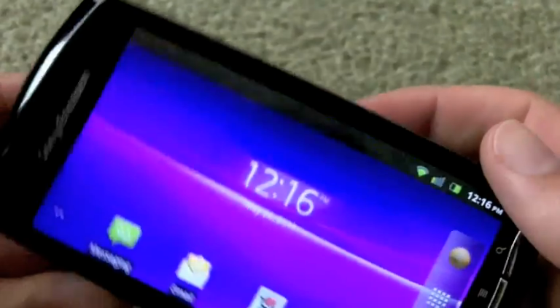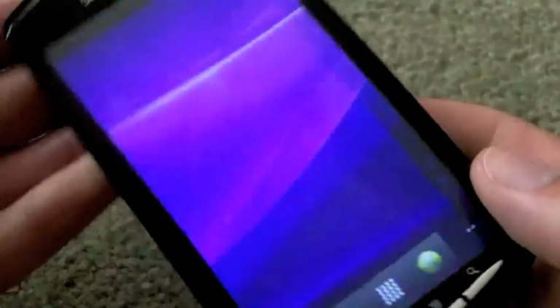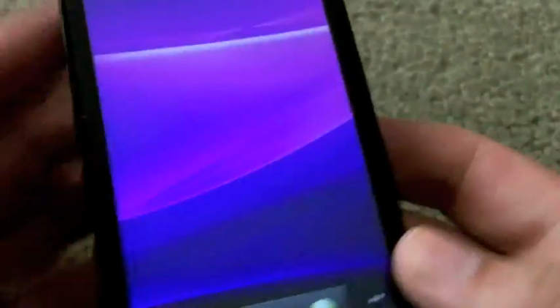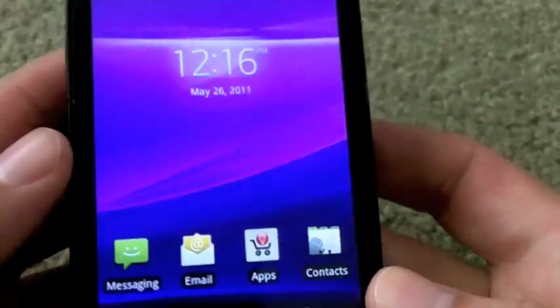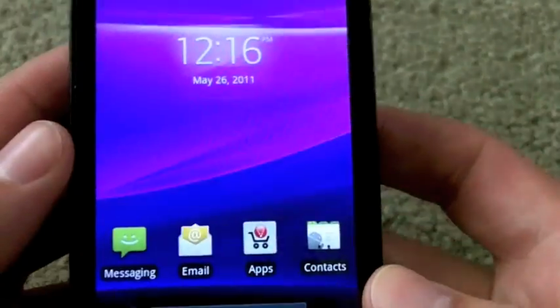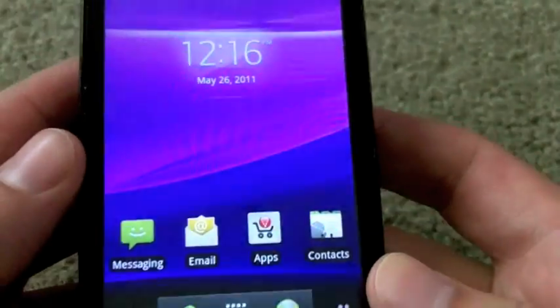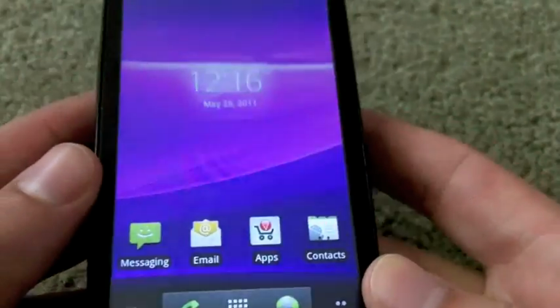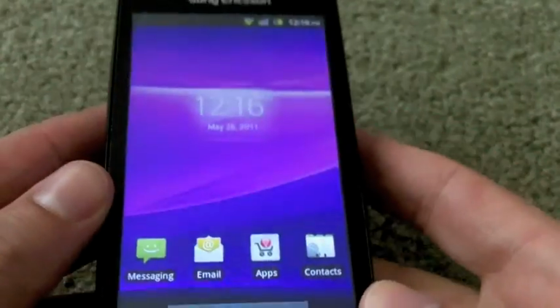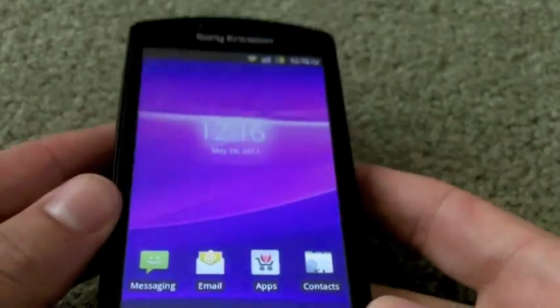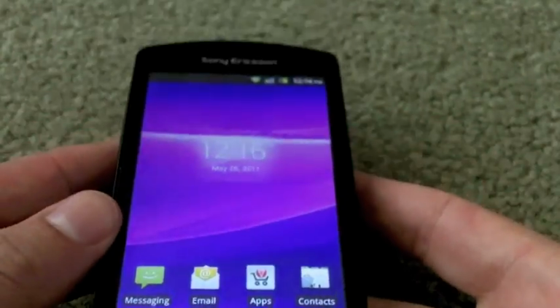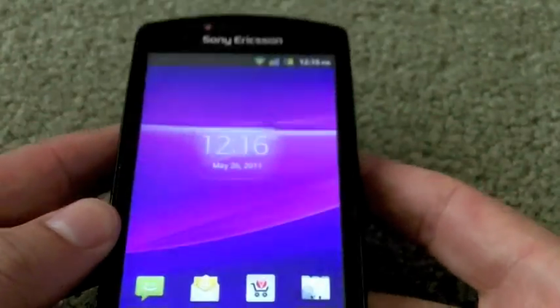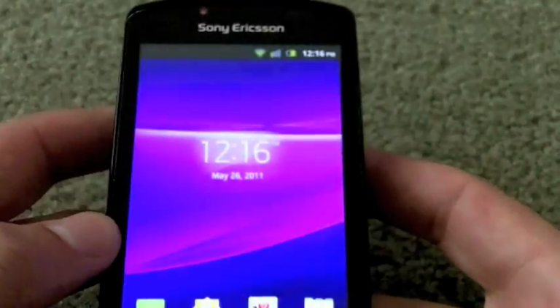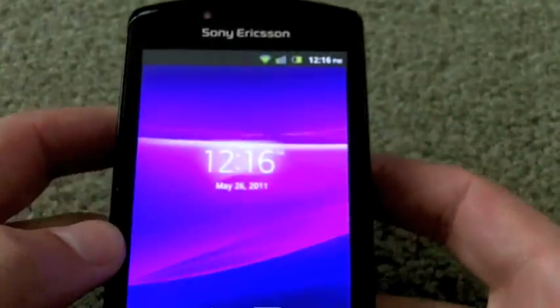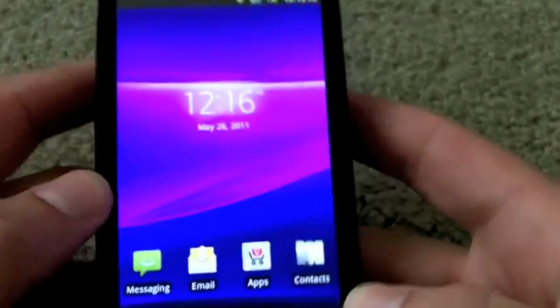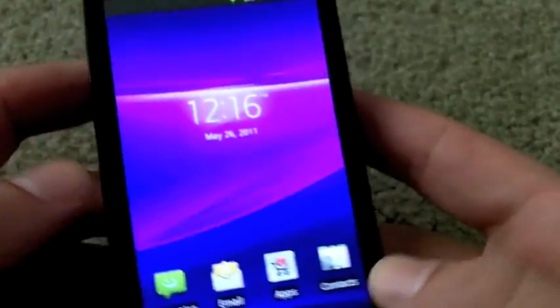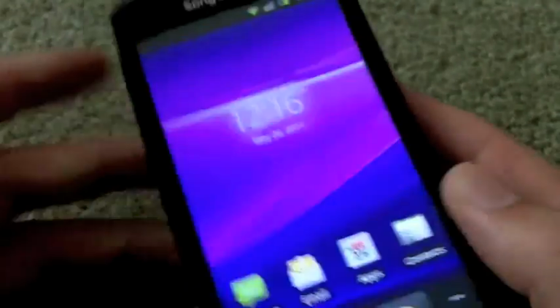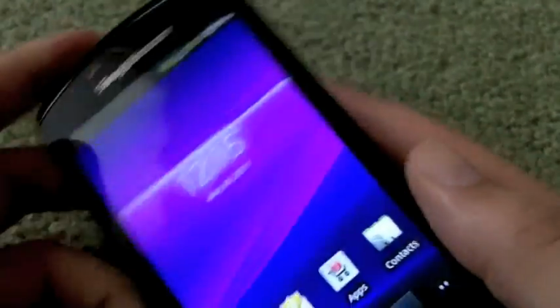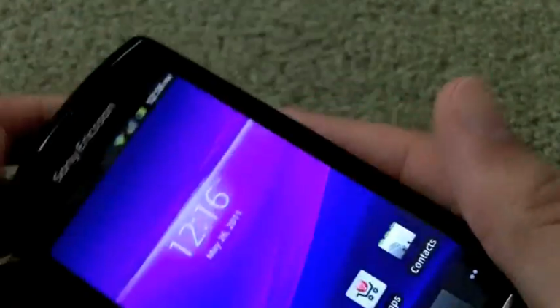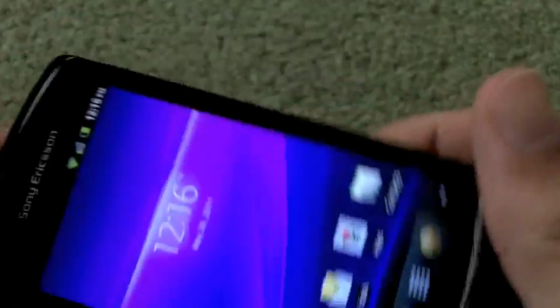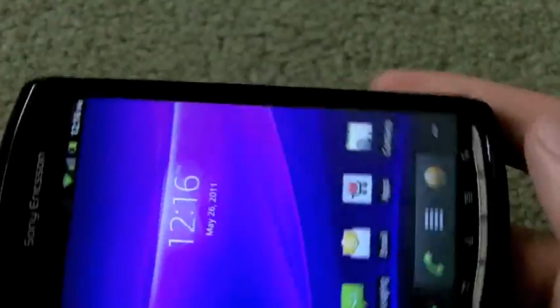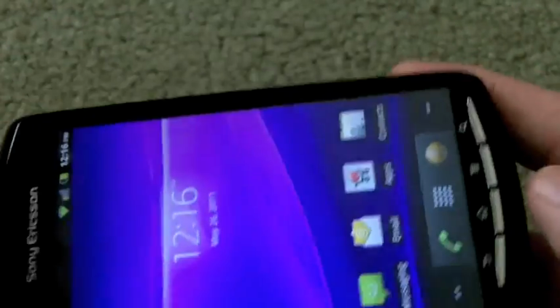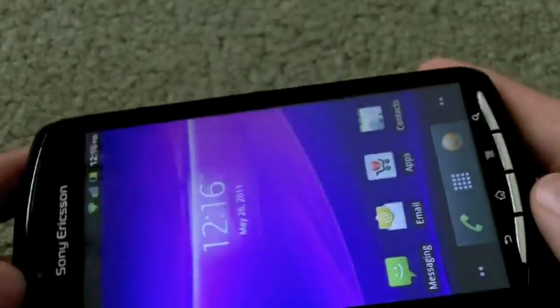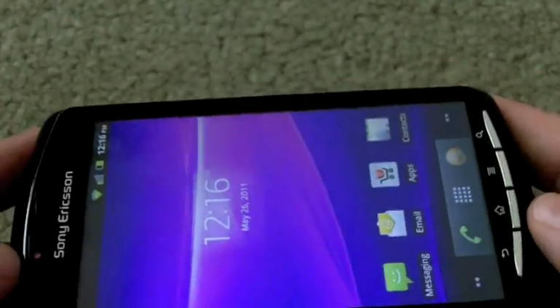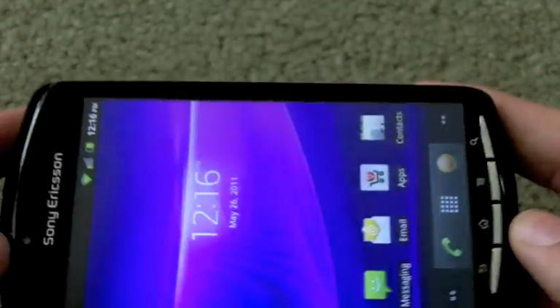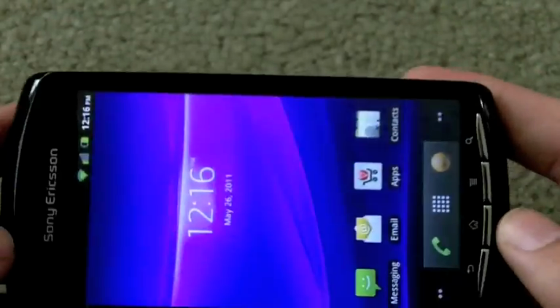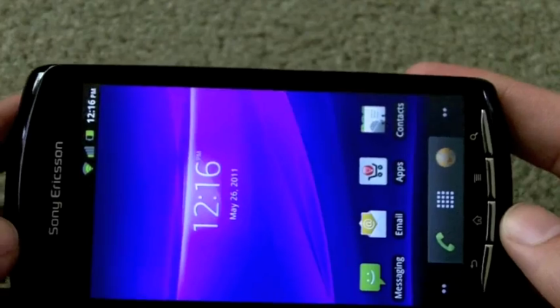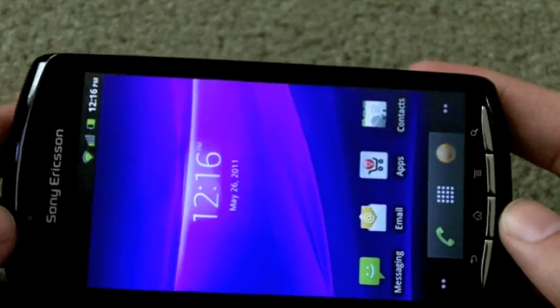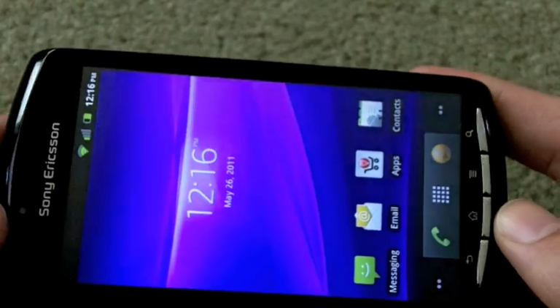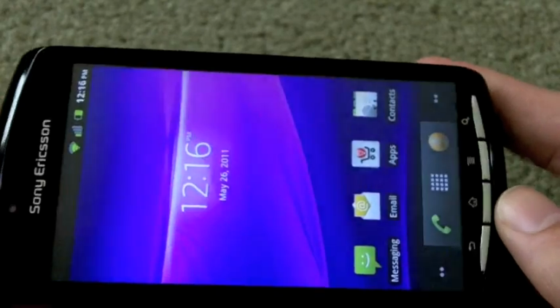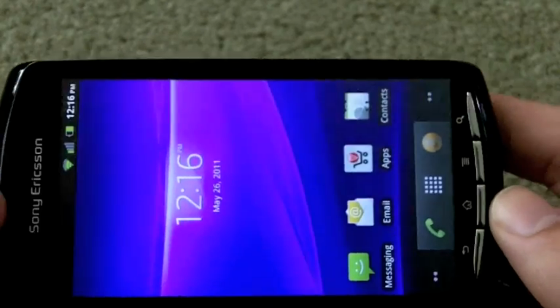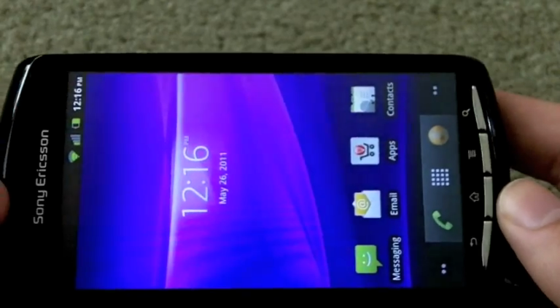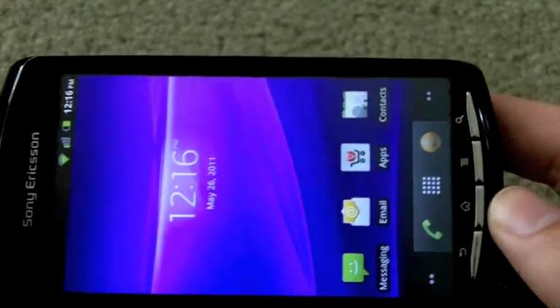So there it is, folks — the Sony Ericsson Xperia Play. Look for our full review in the coming days.